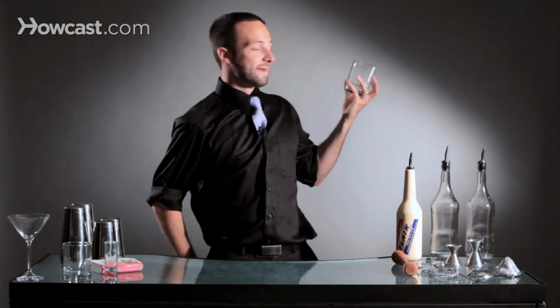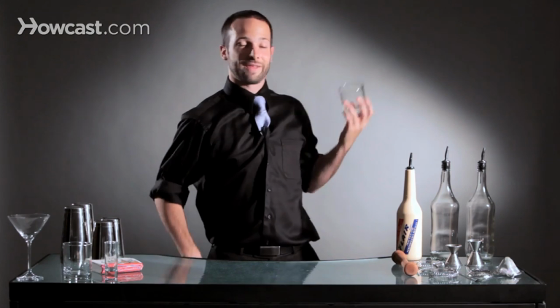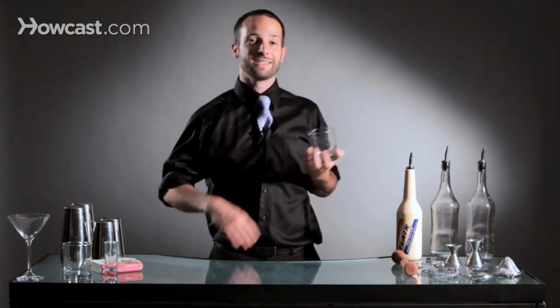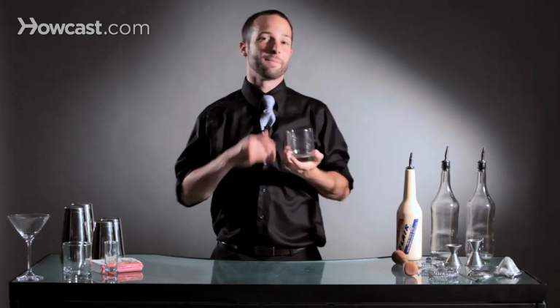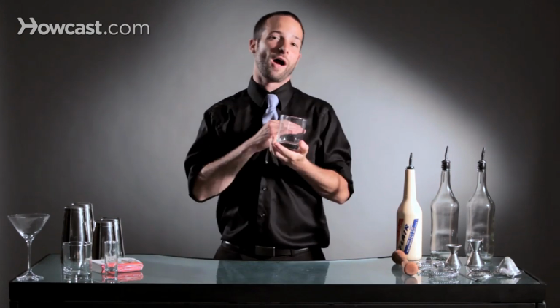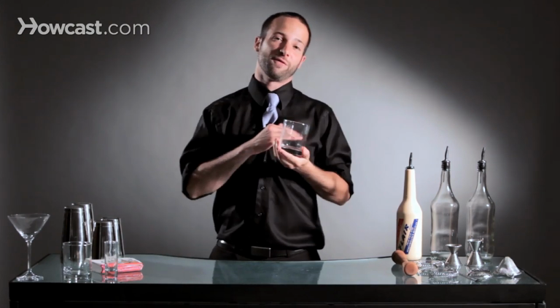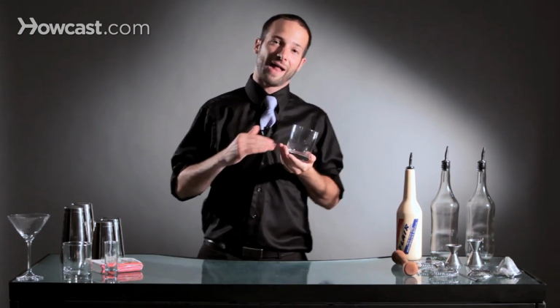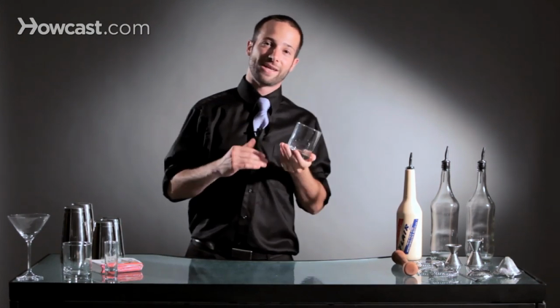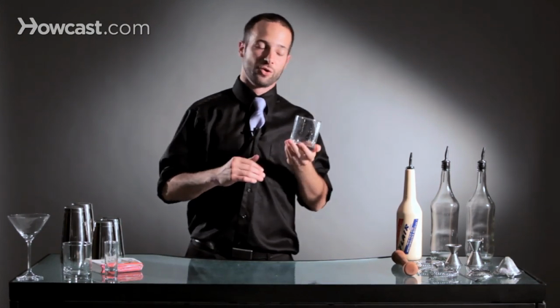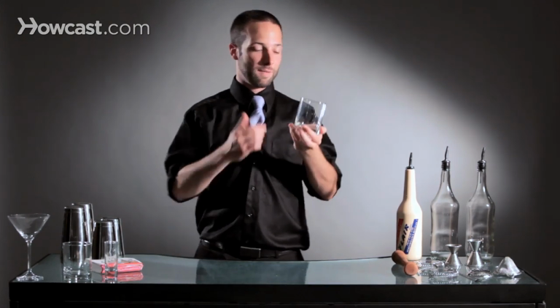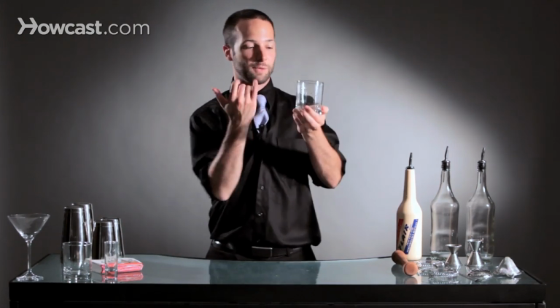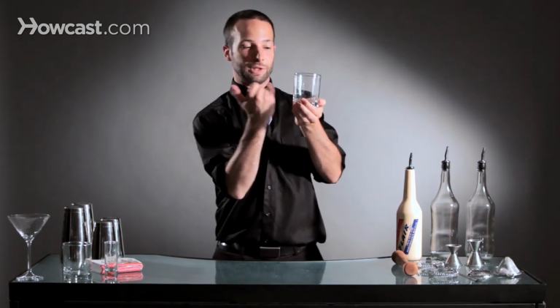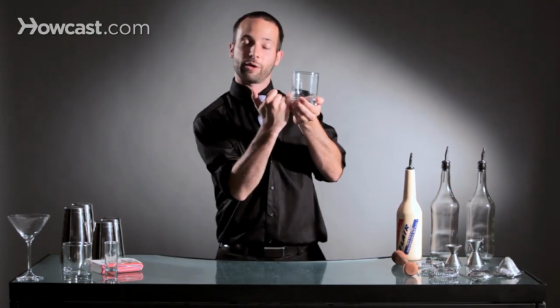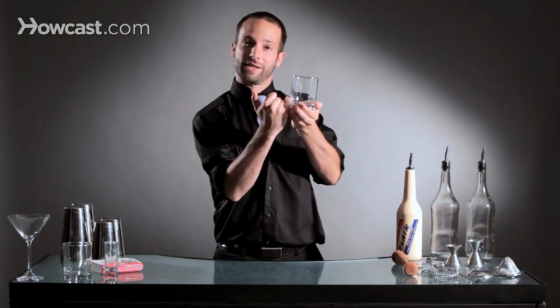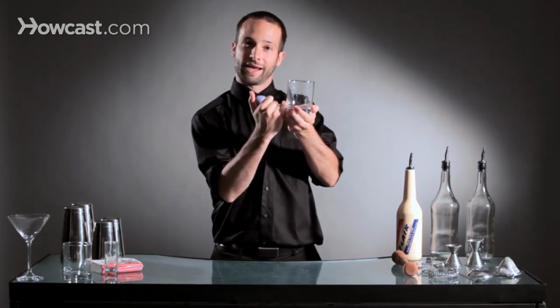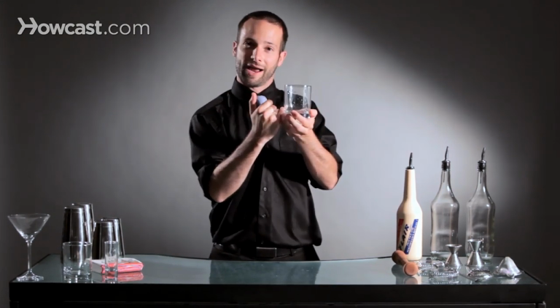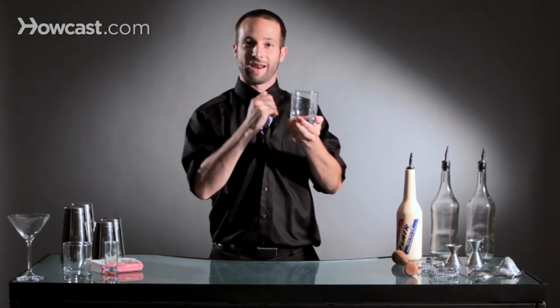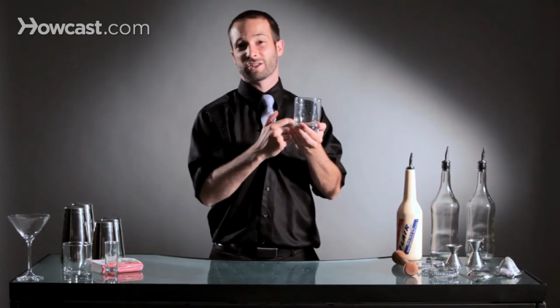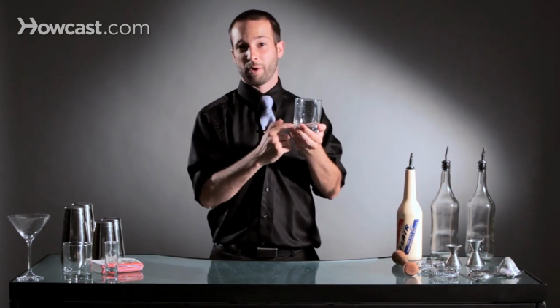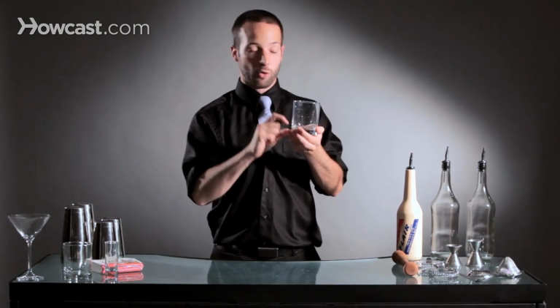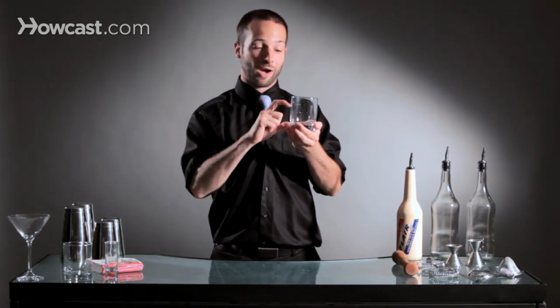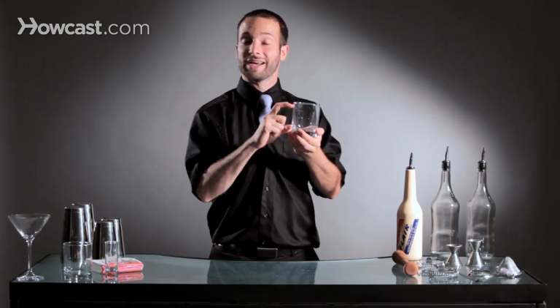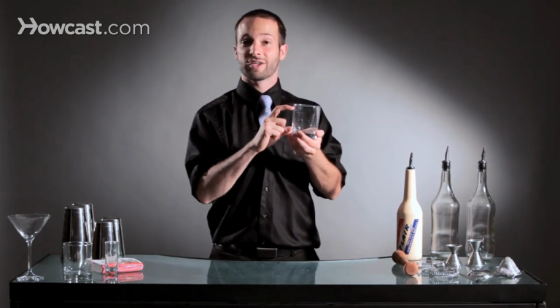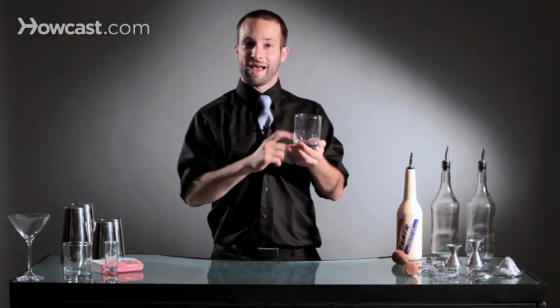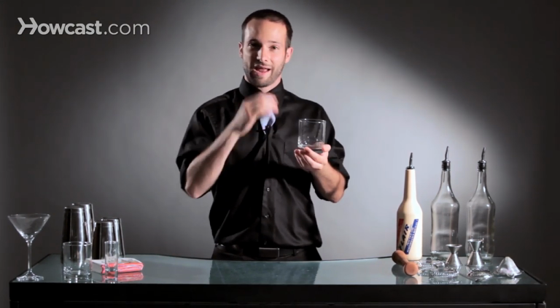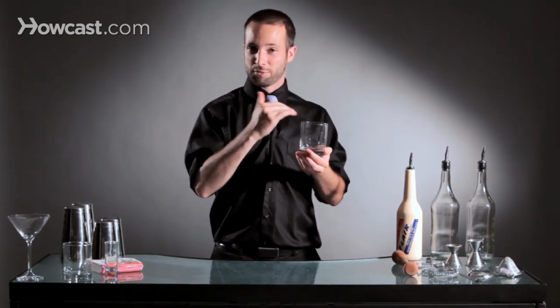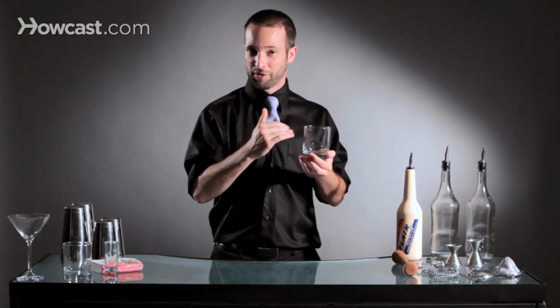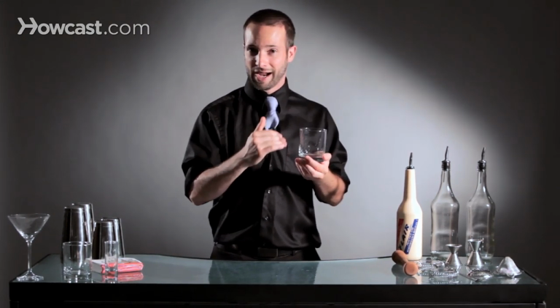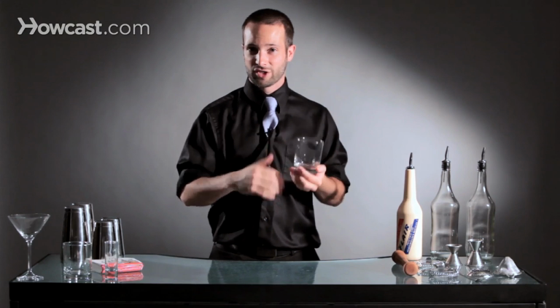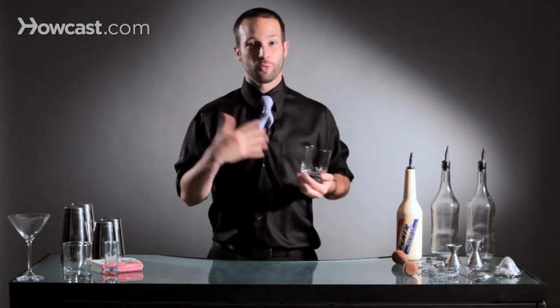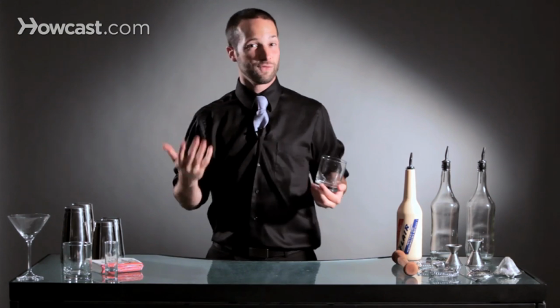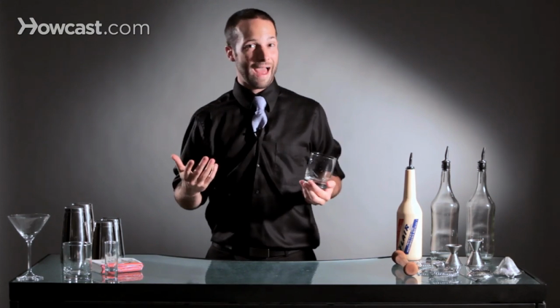The idea behind a flat is you want to be able to put liquid in there and not spill it, or ice and not spill the ice — that's what makes it a flat.